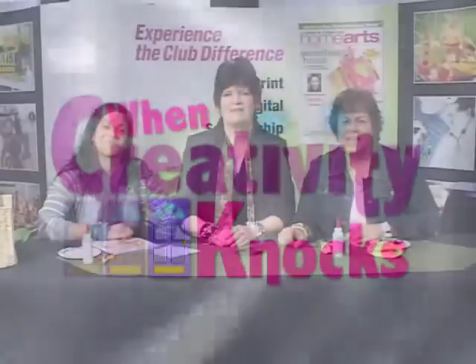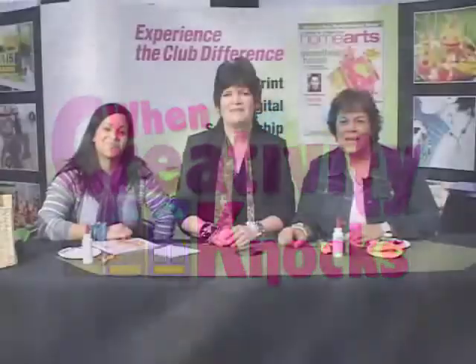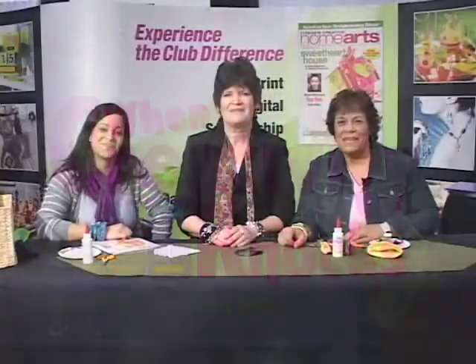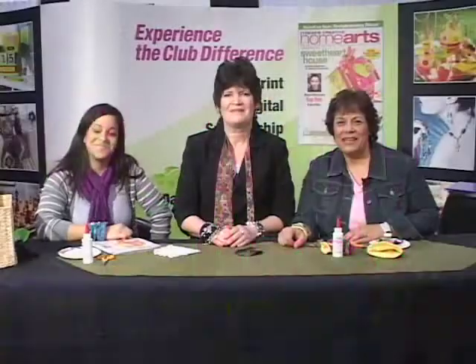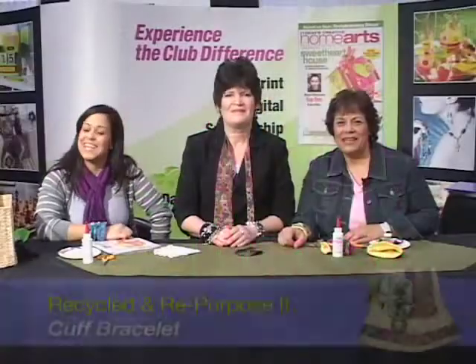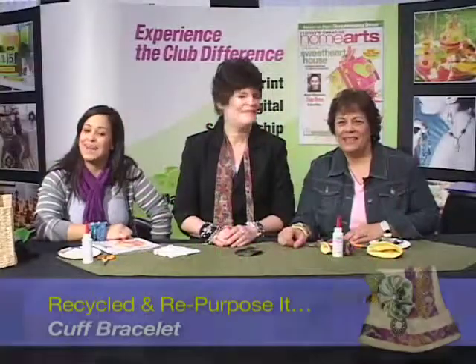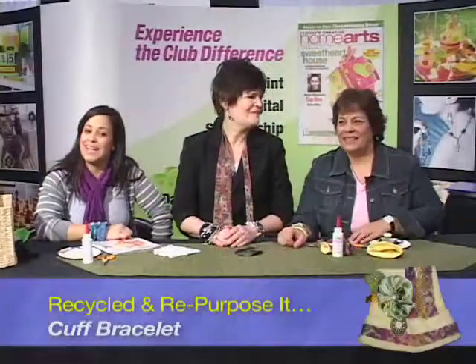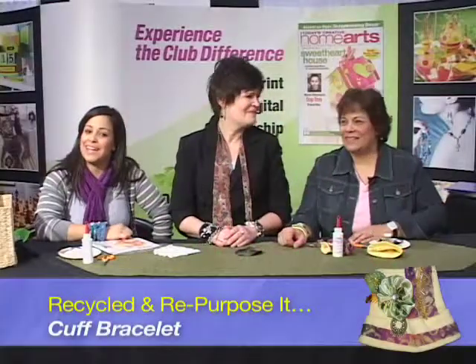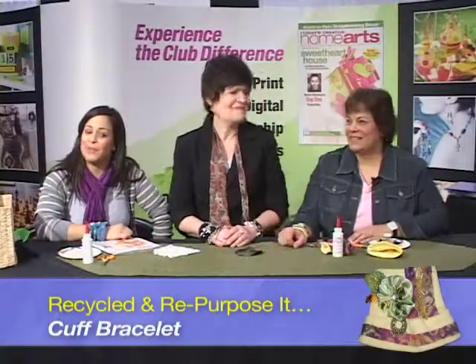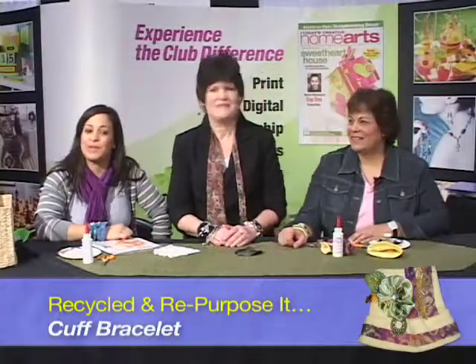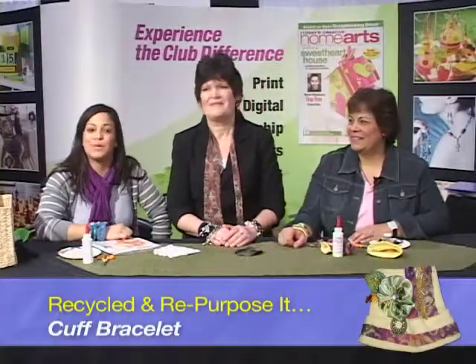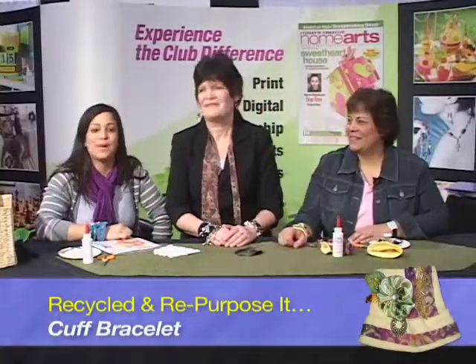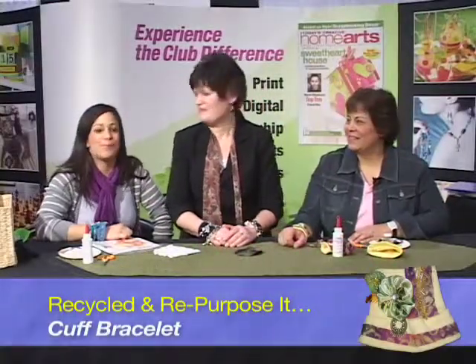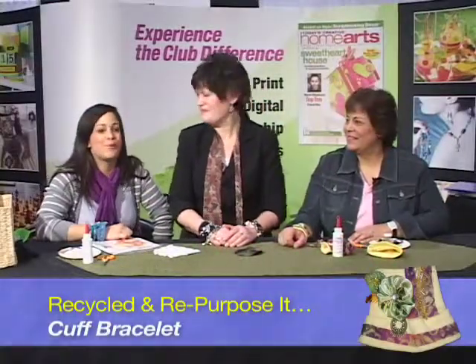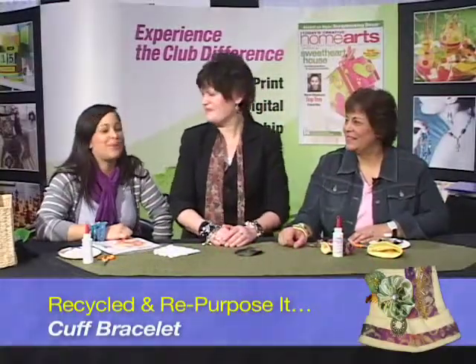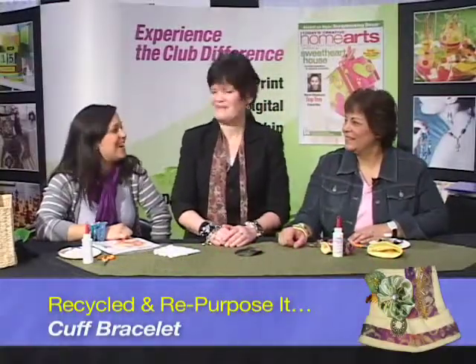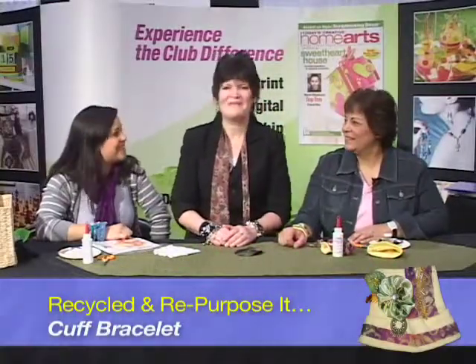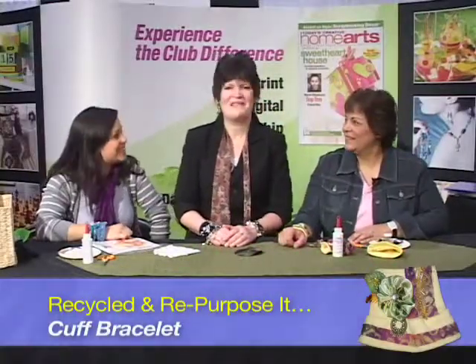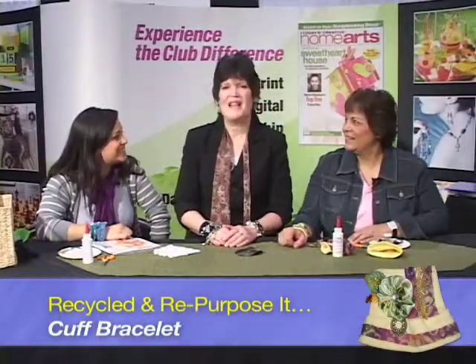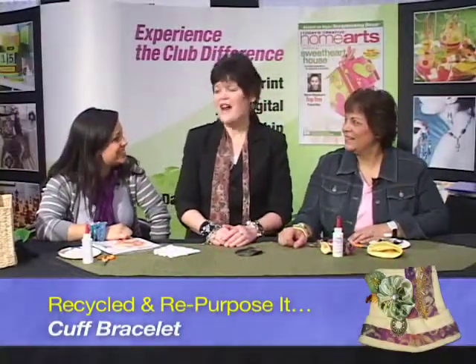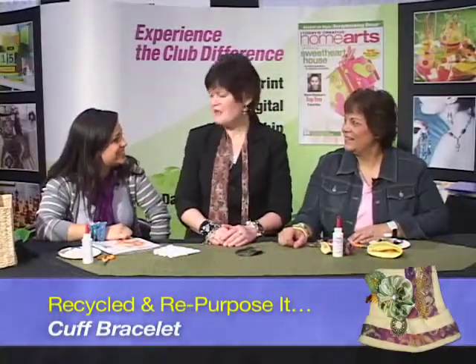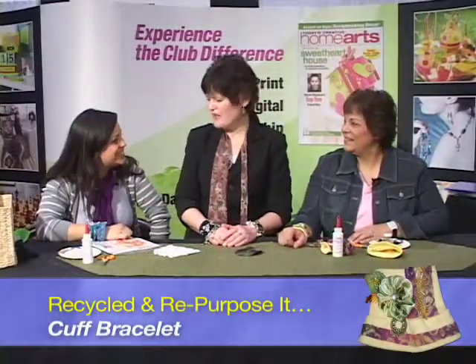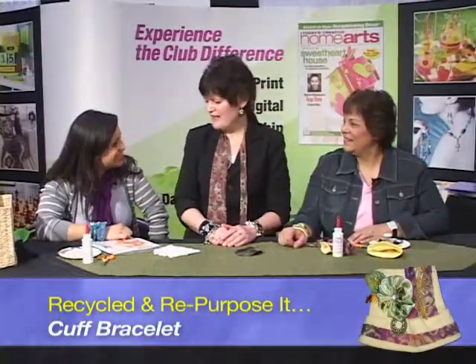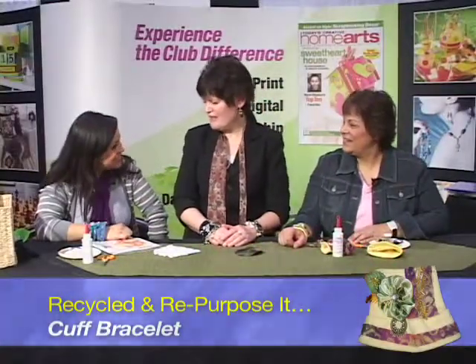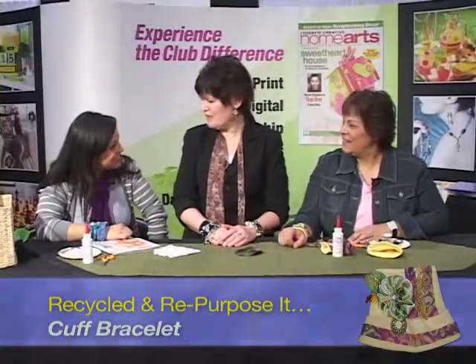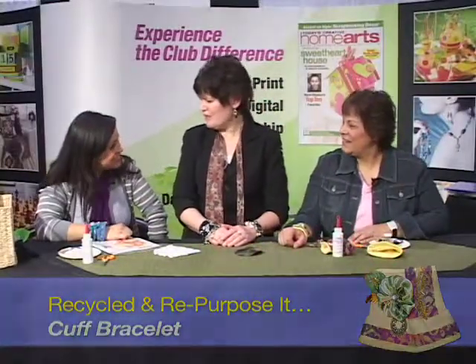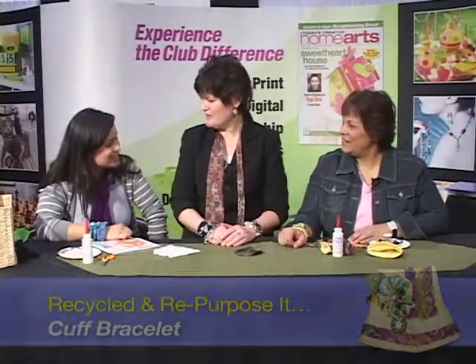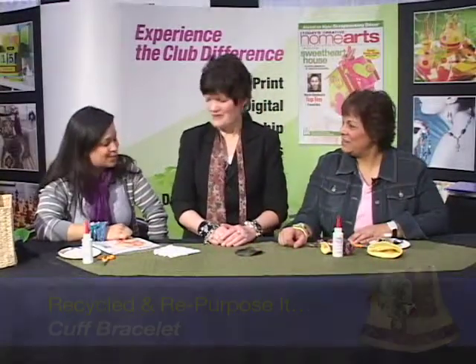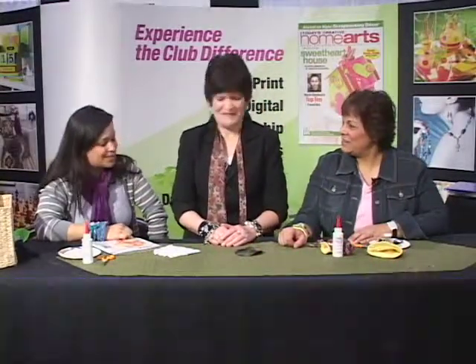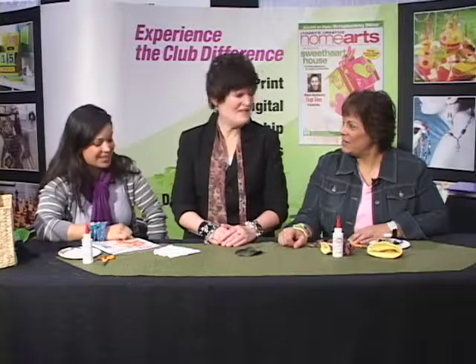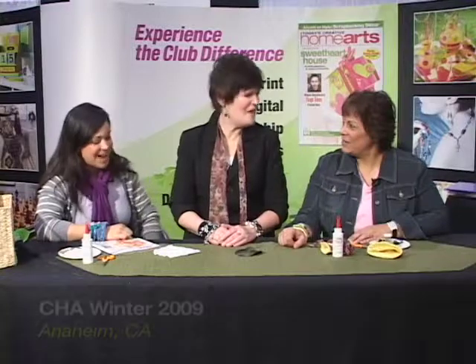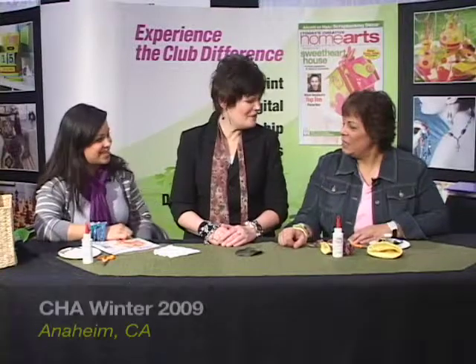Hi, I'm Anna. And I'm Megan, and we're here with Debra Quartermain. How are you? I'm great, thank you. Thanks for joining us.